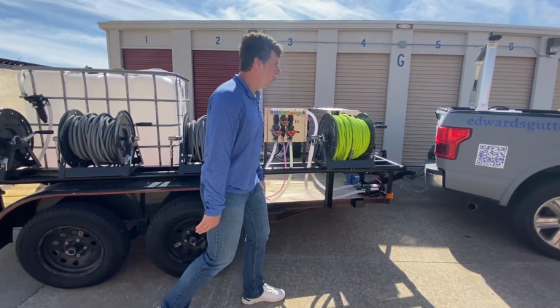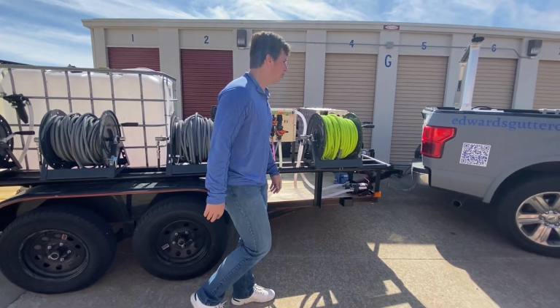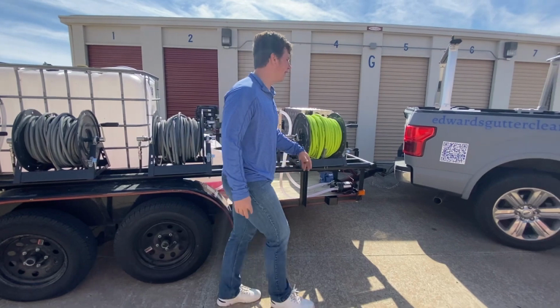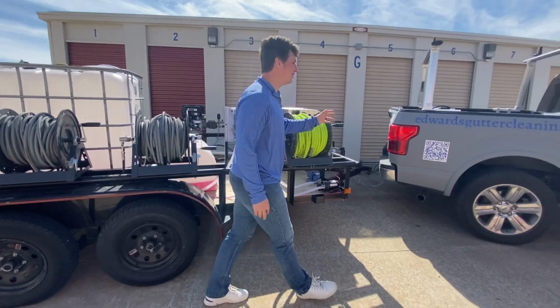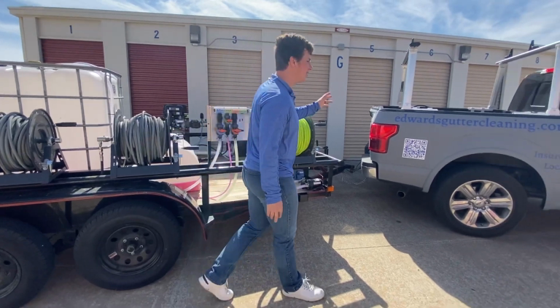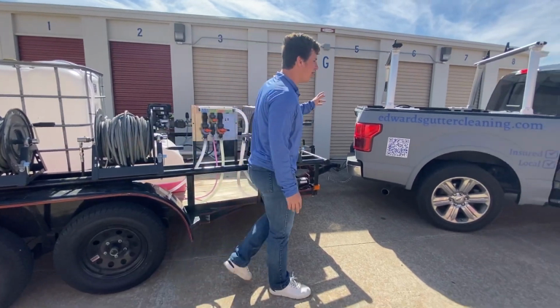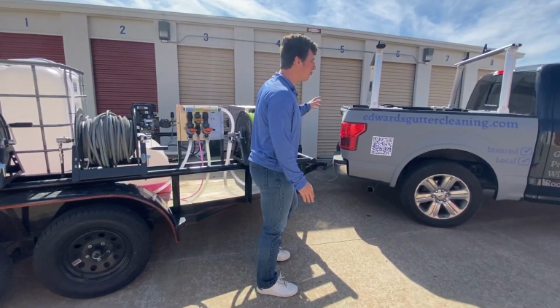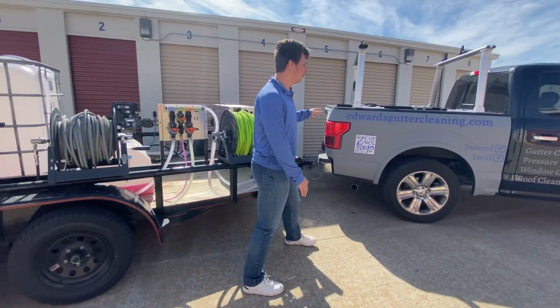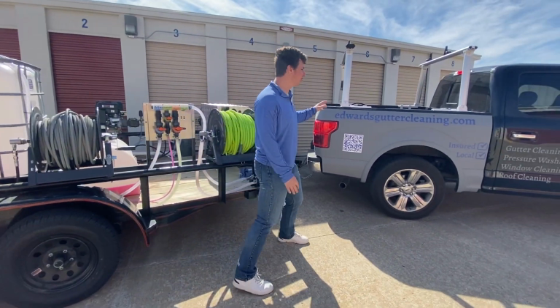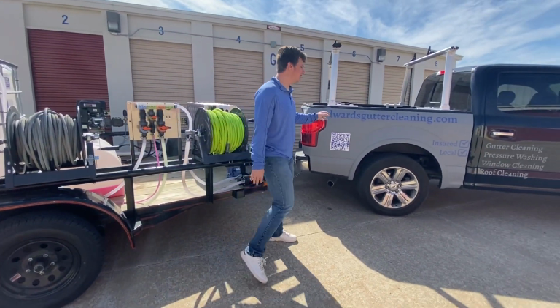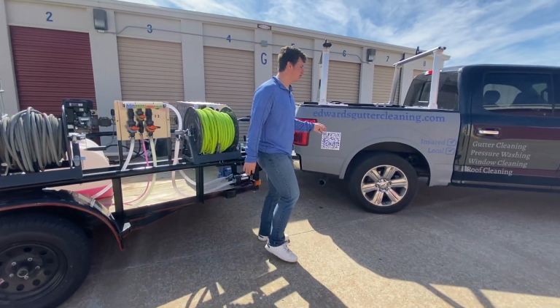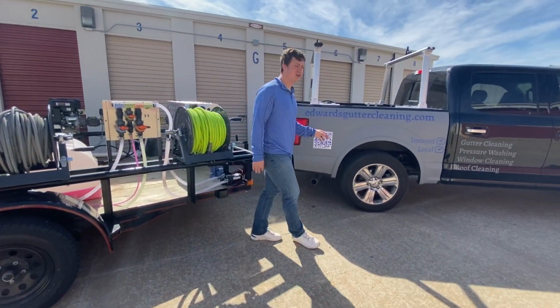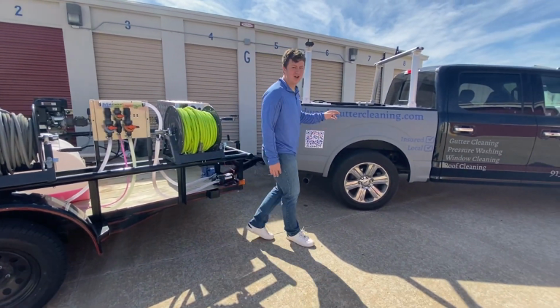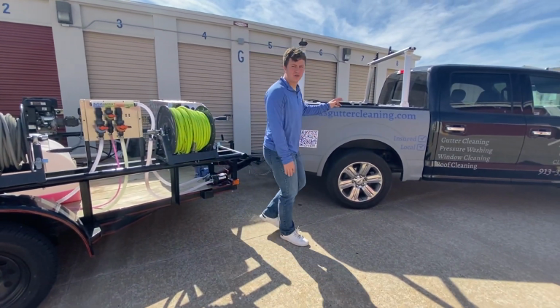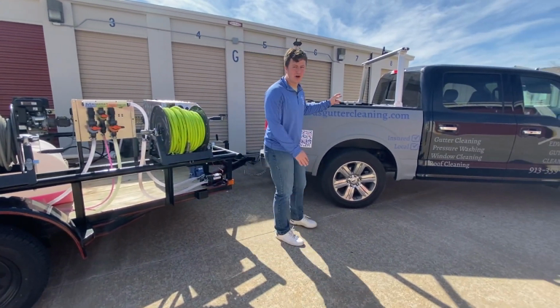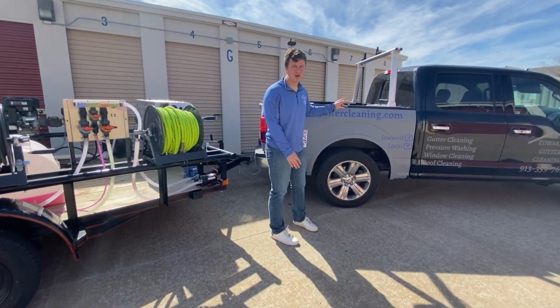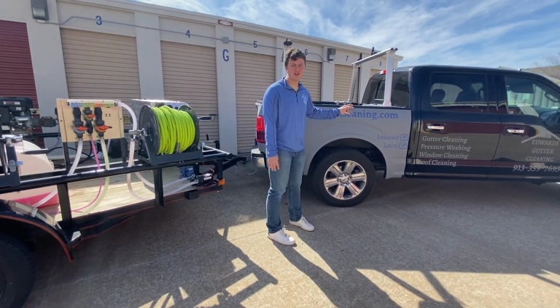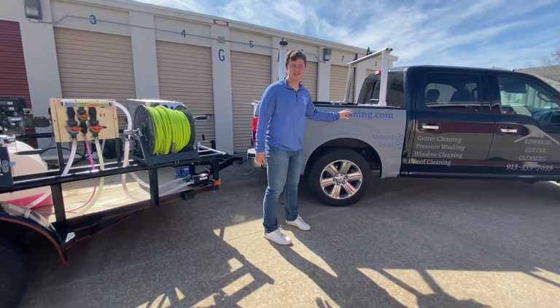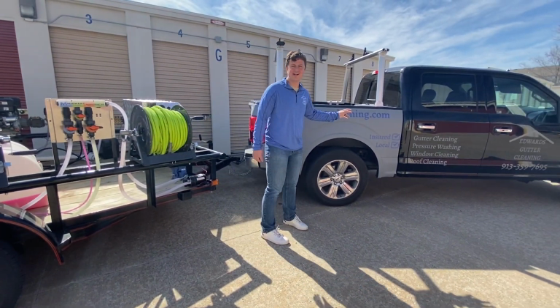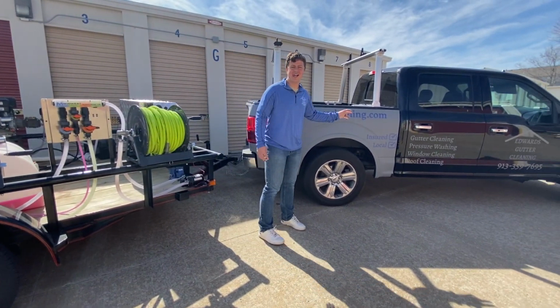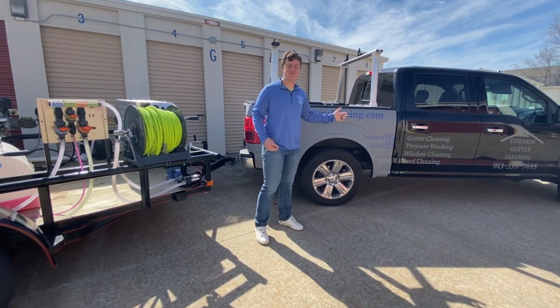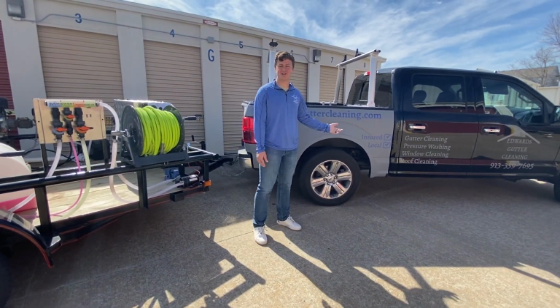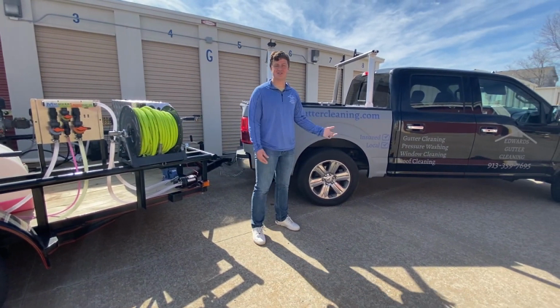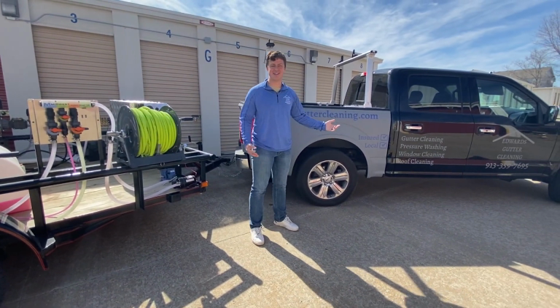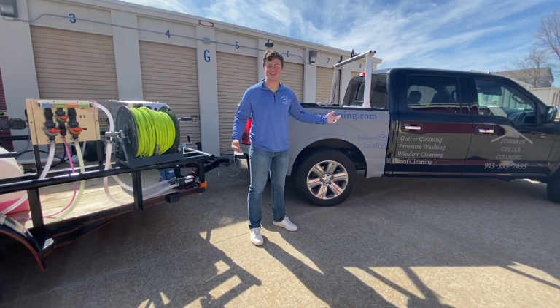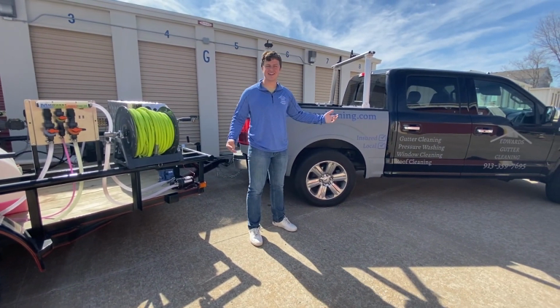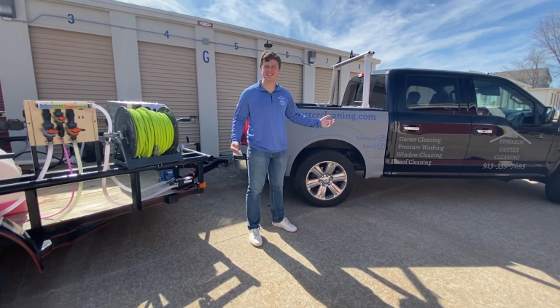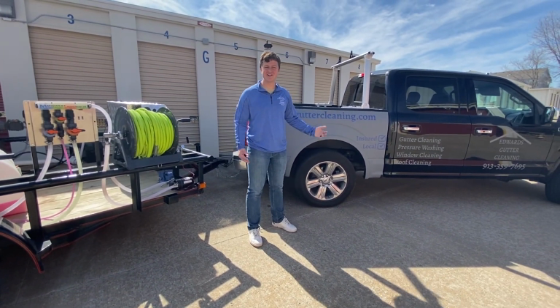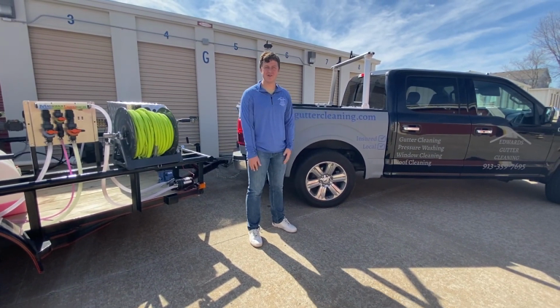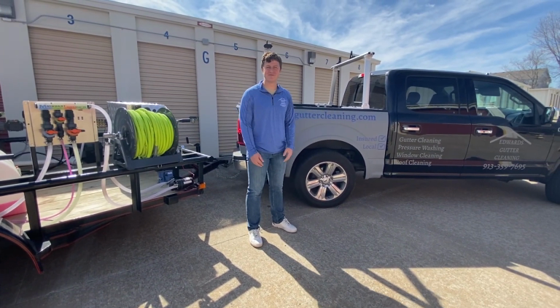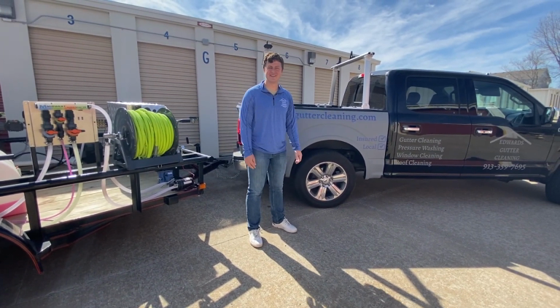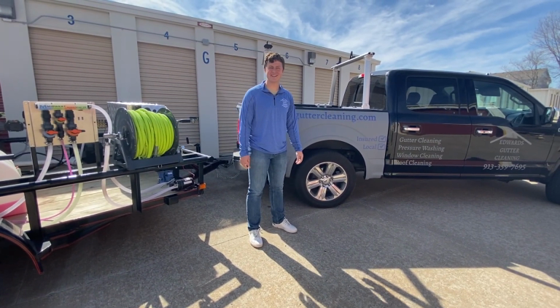We're ready to go, we're fully insured, local, and we're excited to clean your home. Thanks!